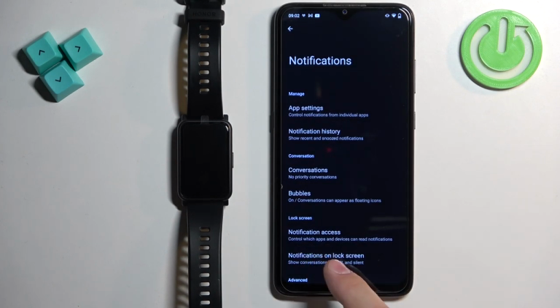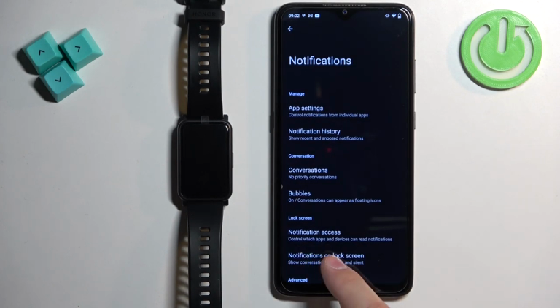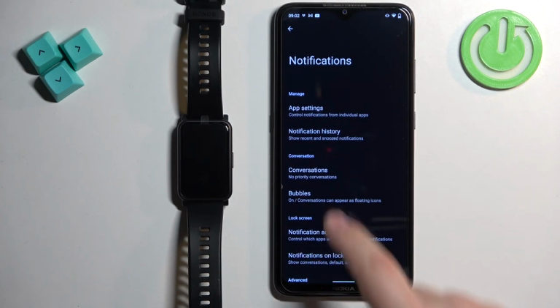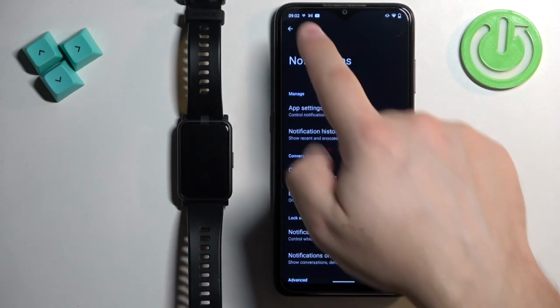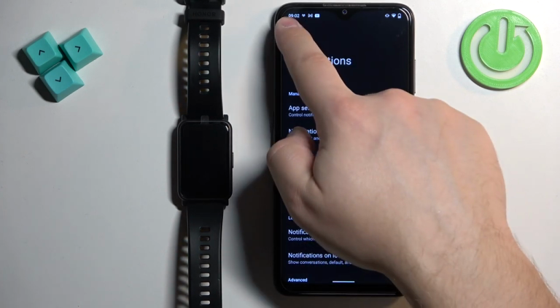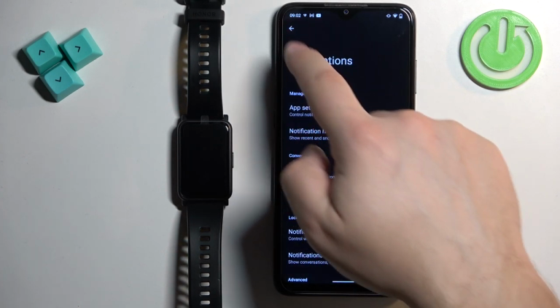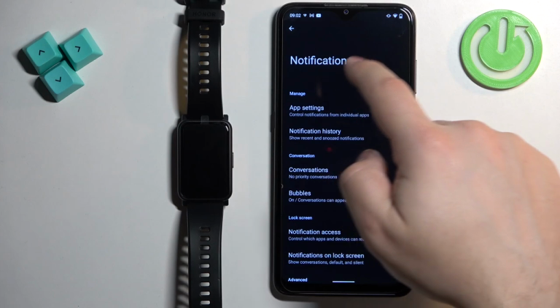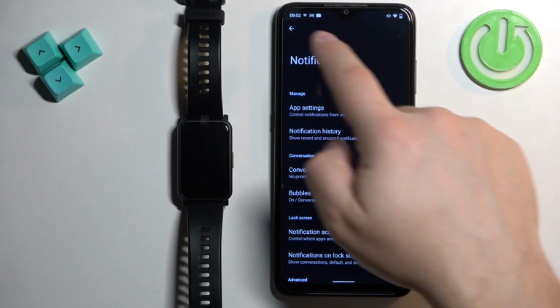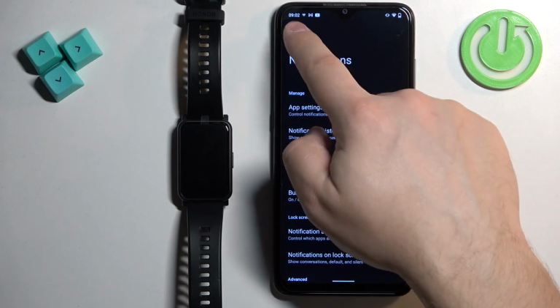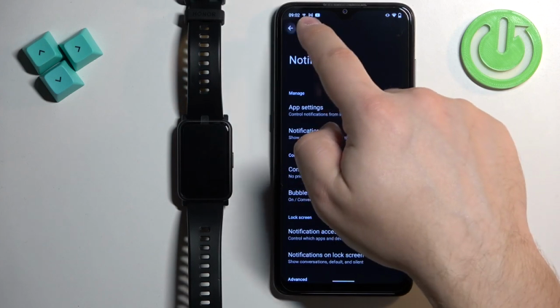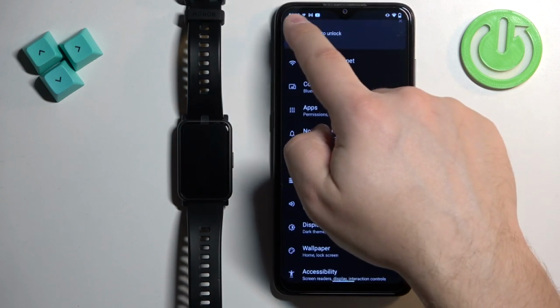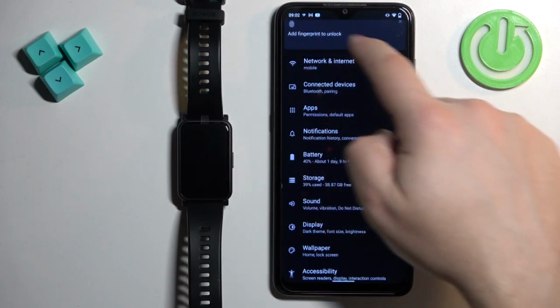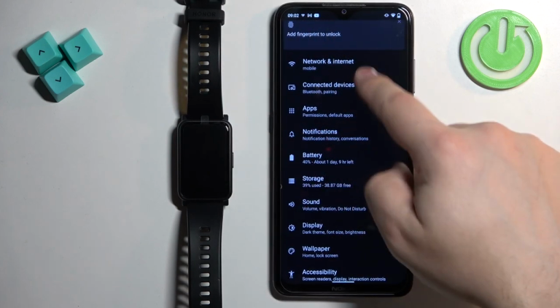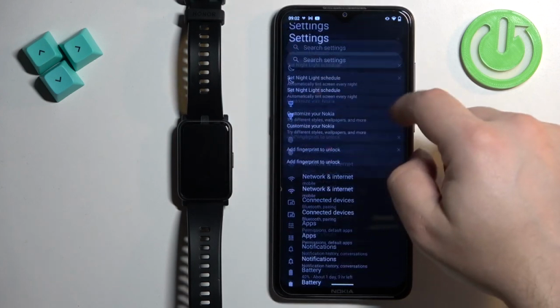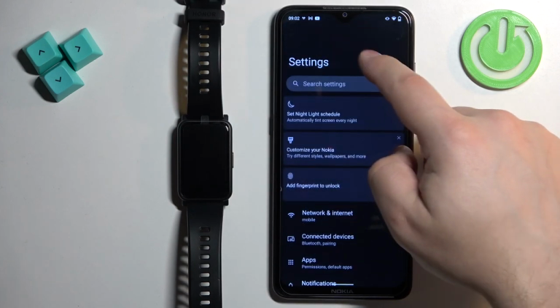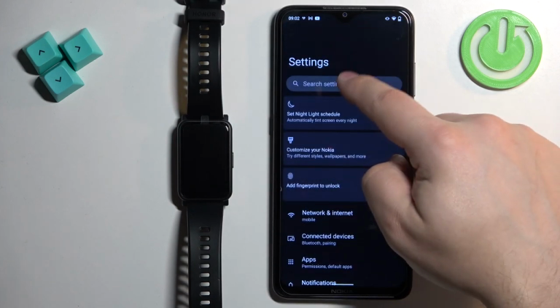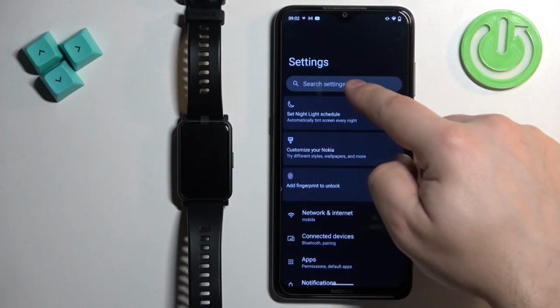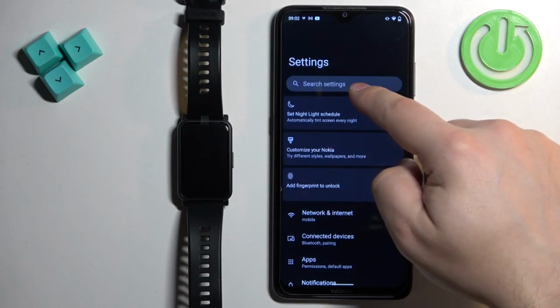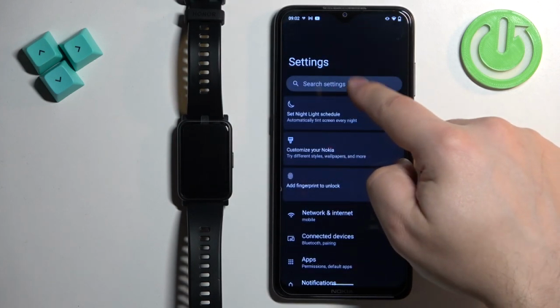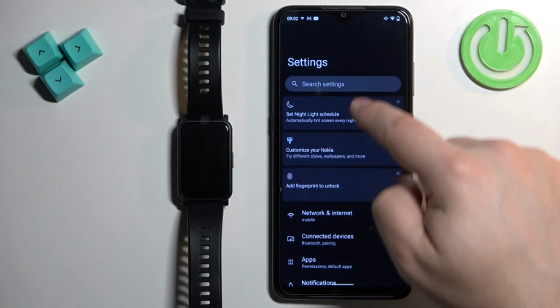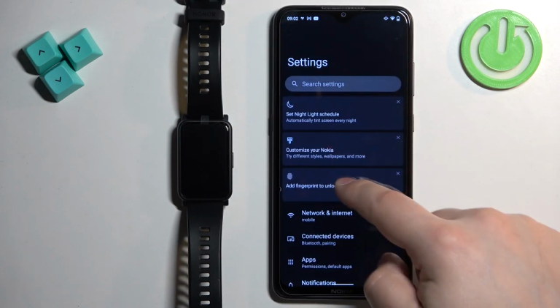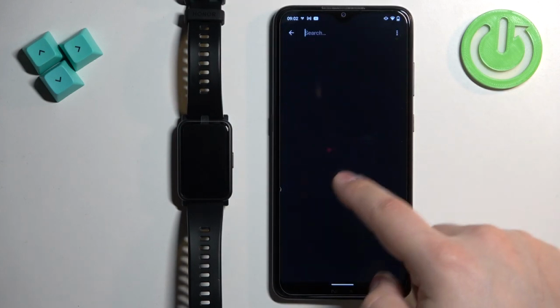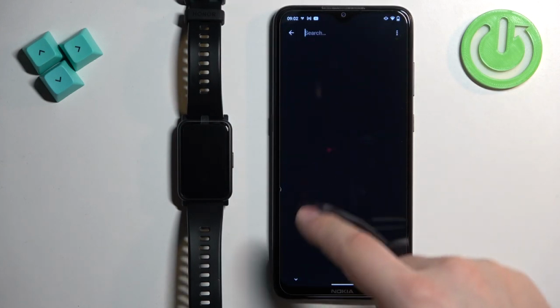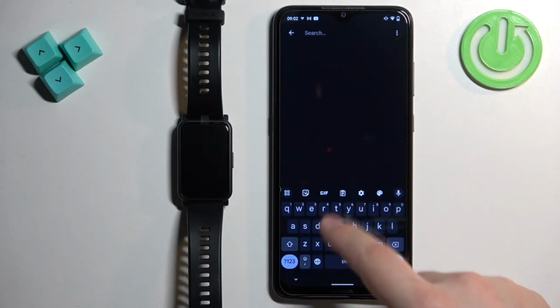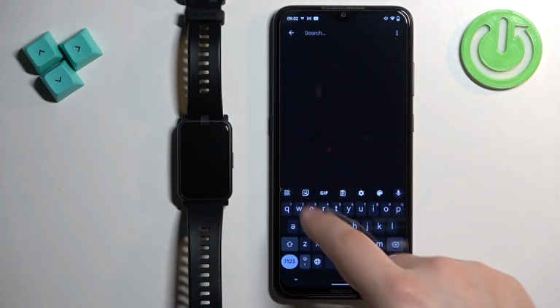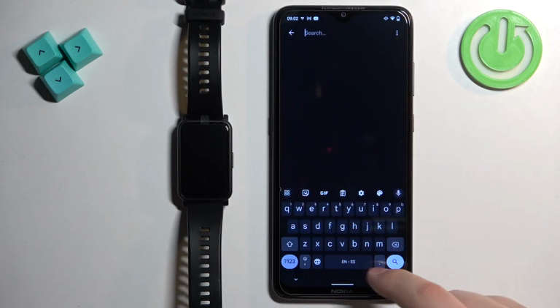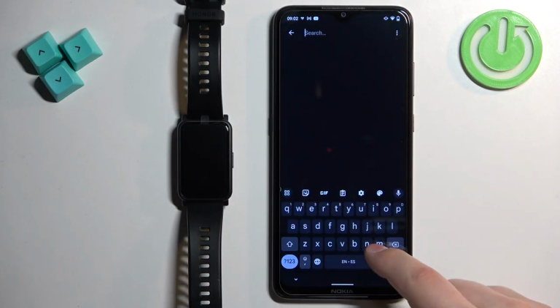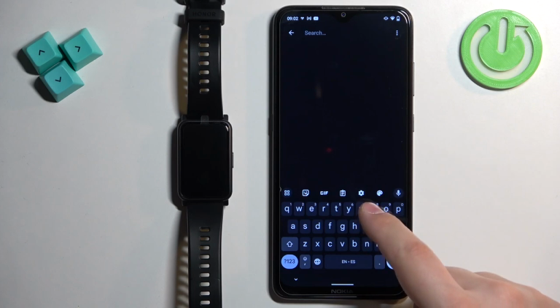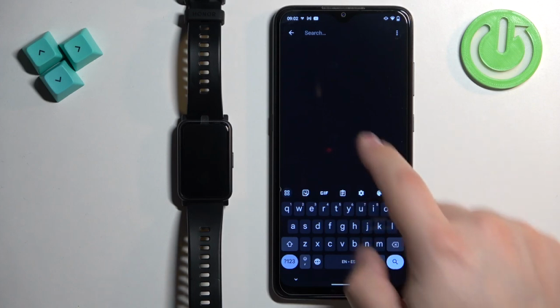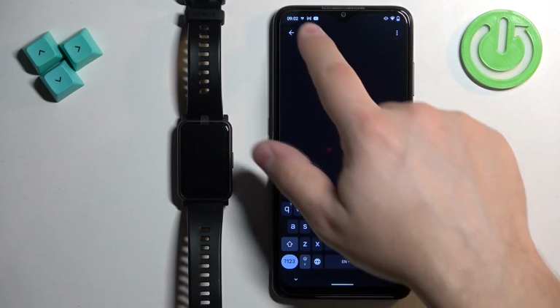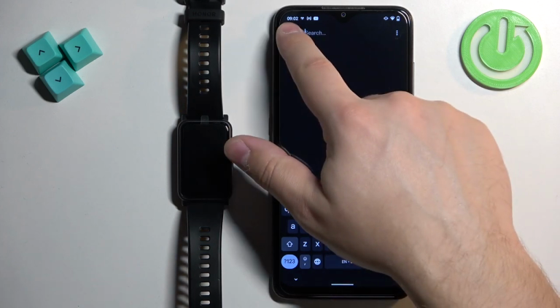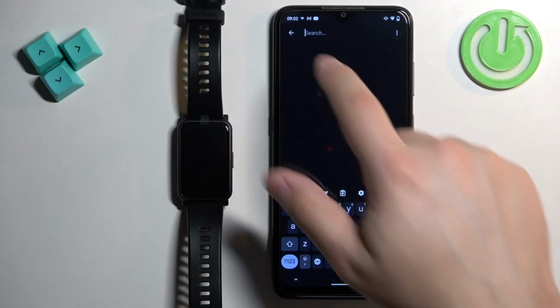If you can't find it, you can always tap on search right here, type in notification access and it should direct you to it.